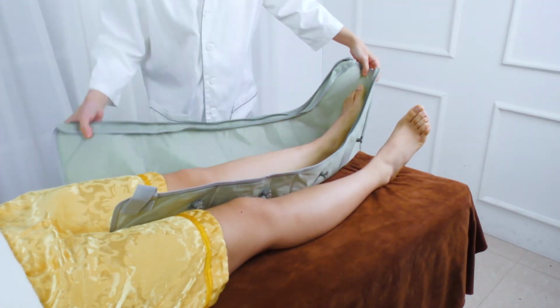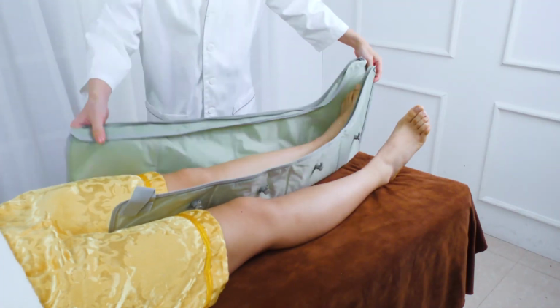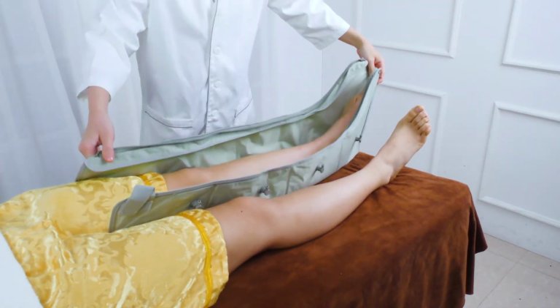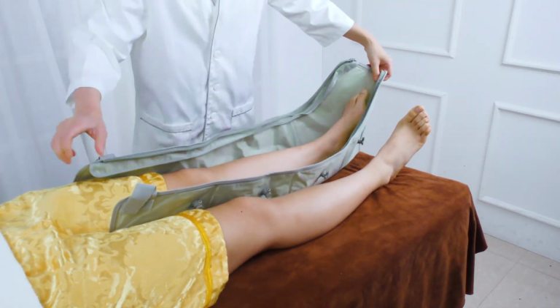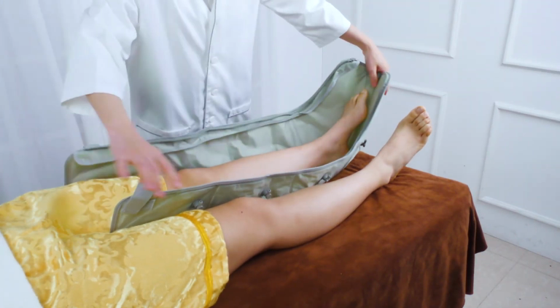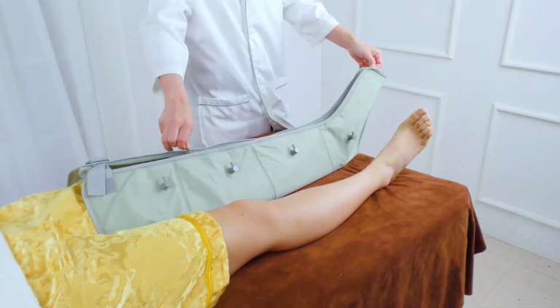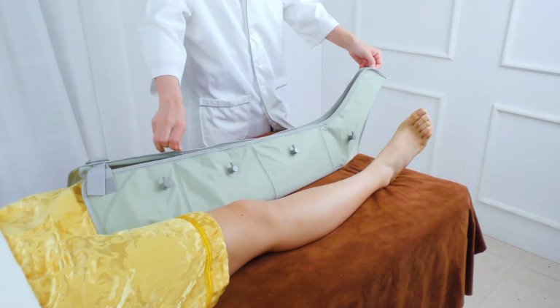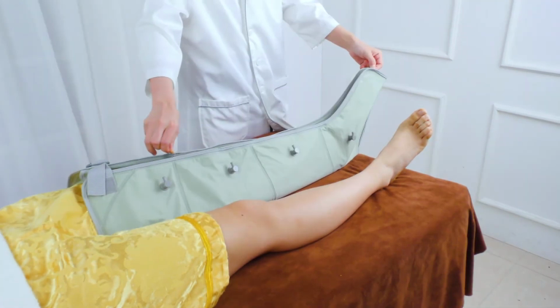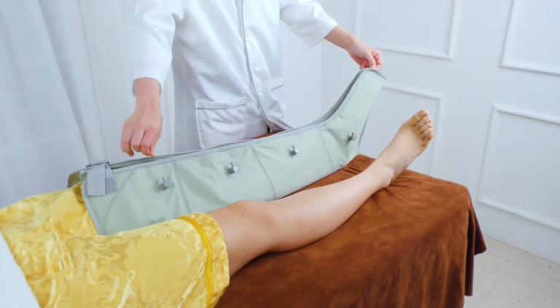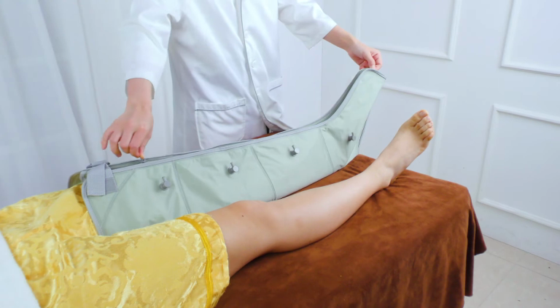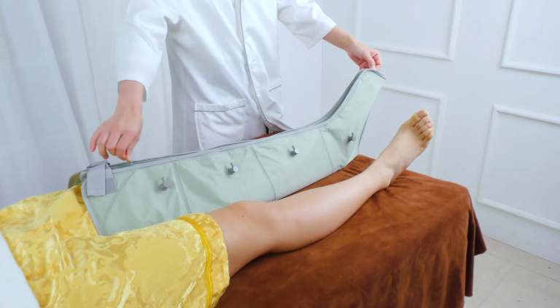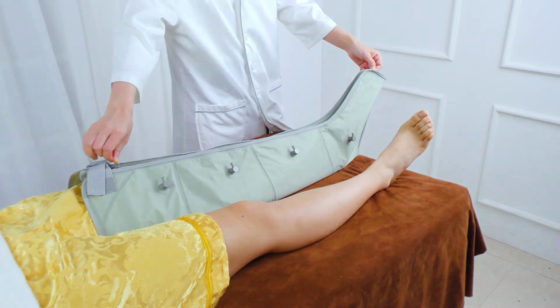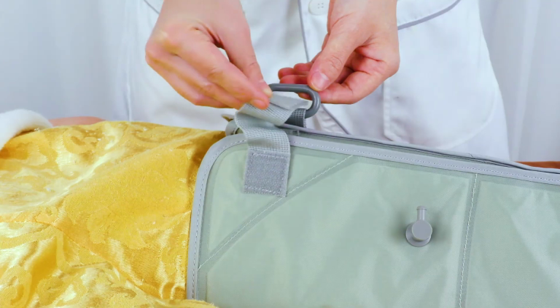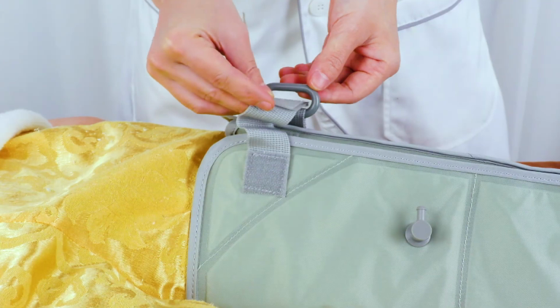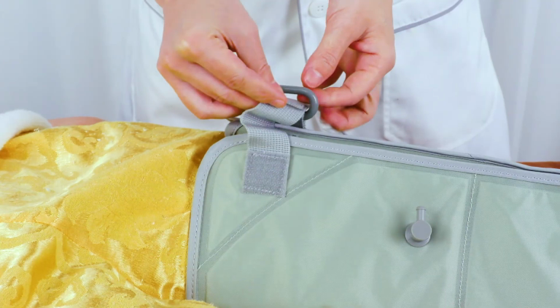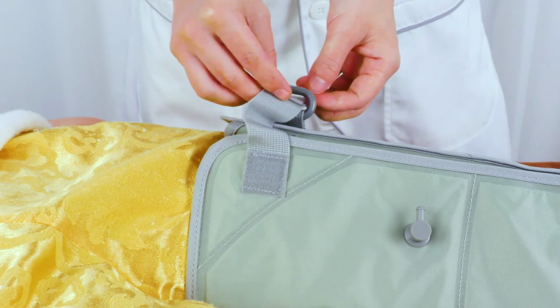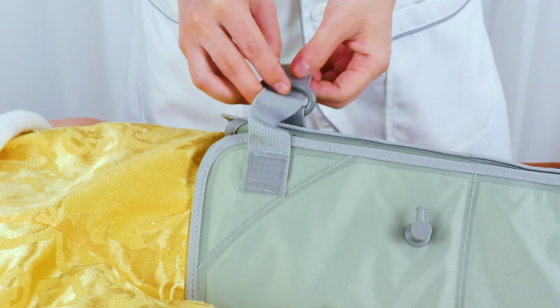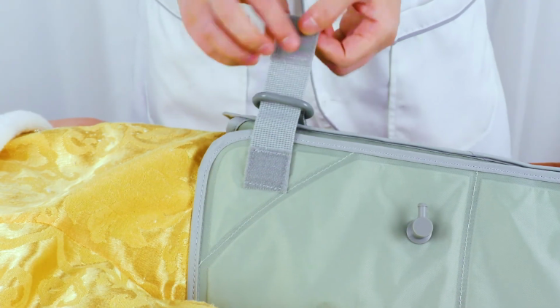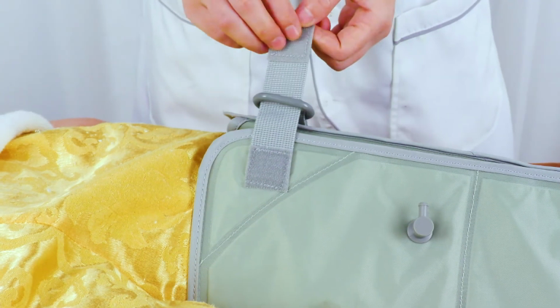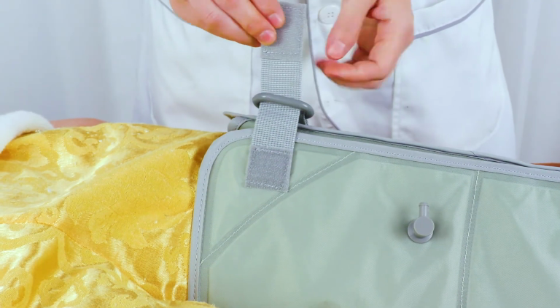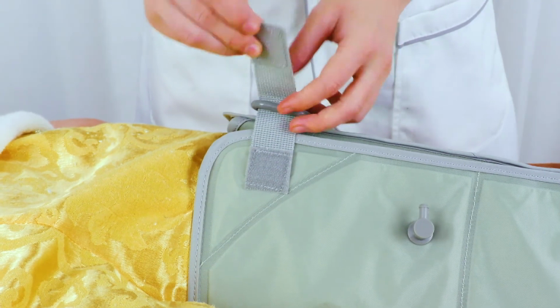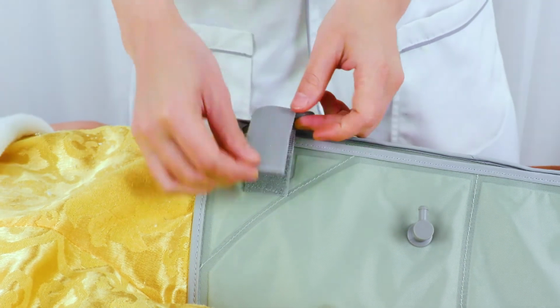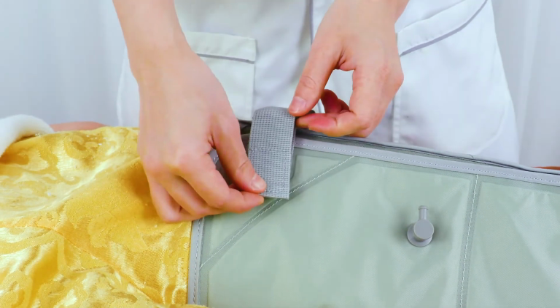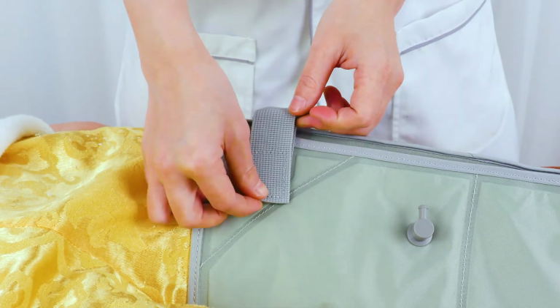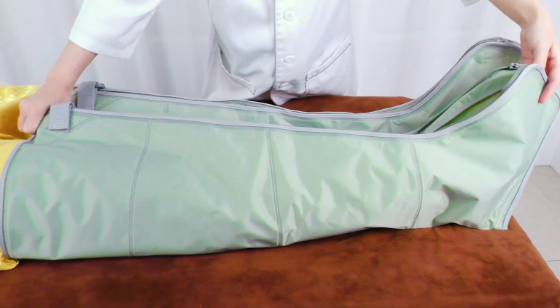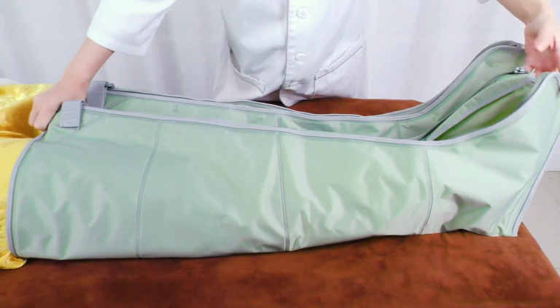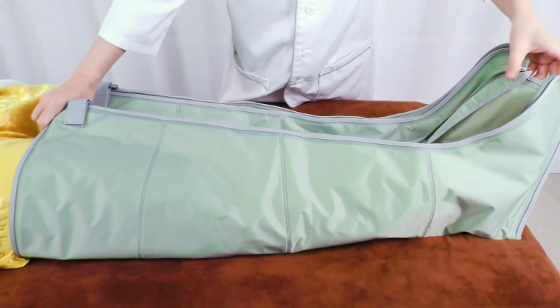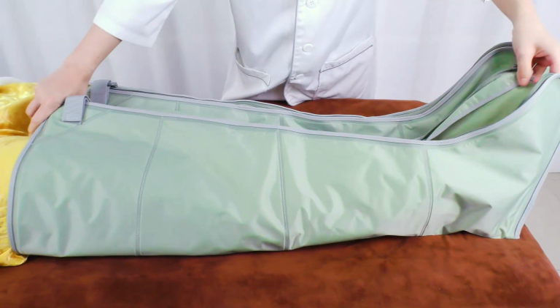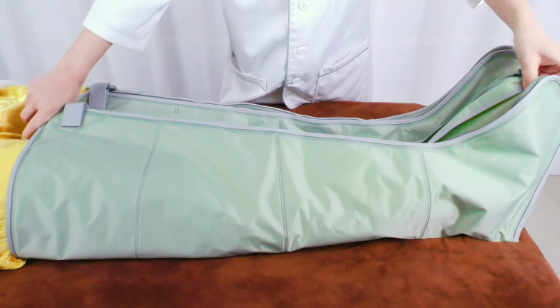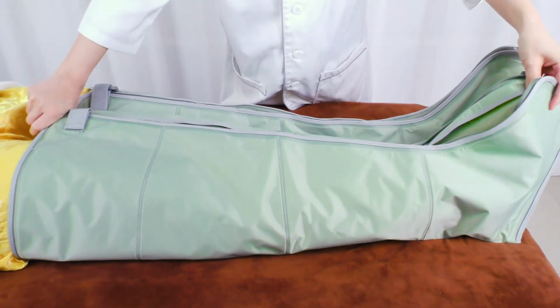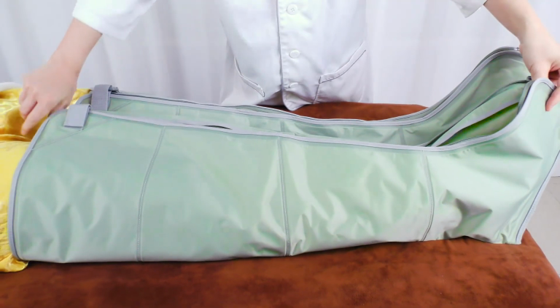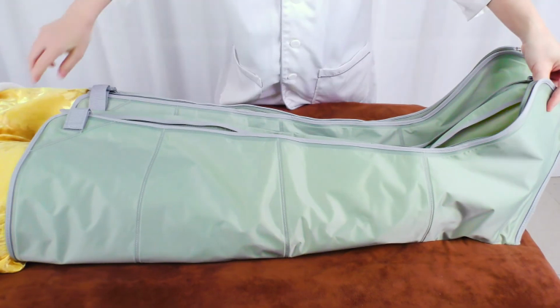Wear the leg balloon on one leg. Zip up, strap and fix it on the body. Do the same on the other leg.